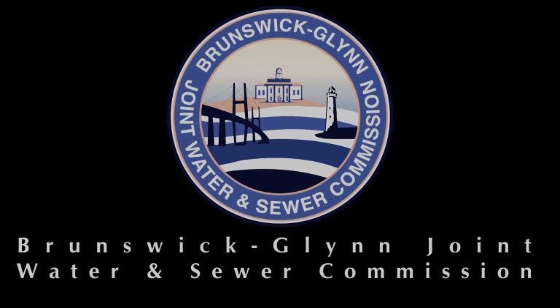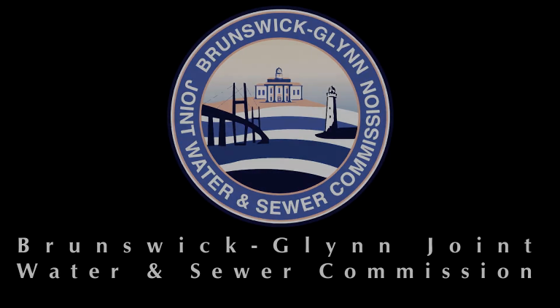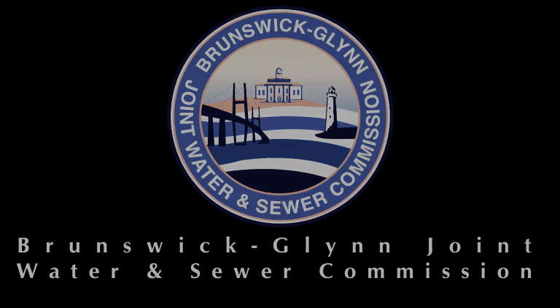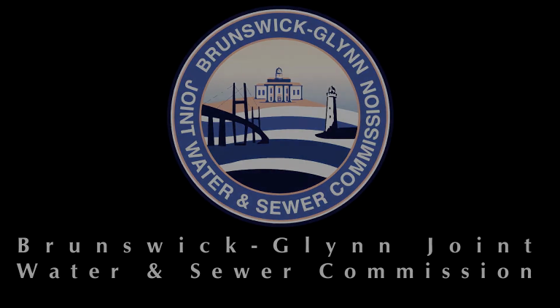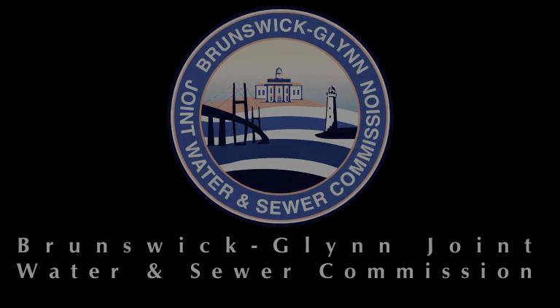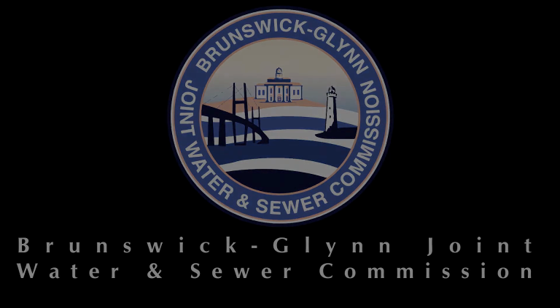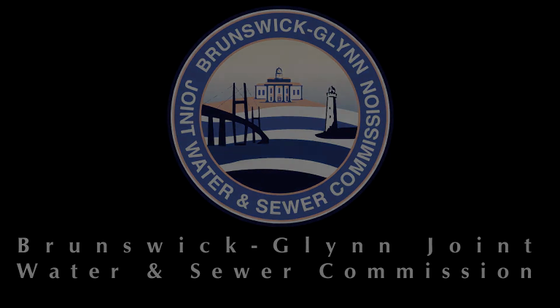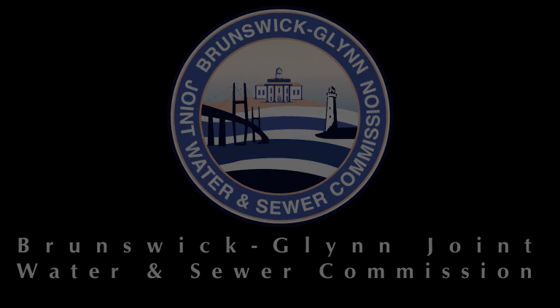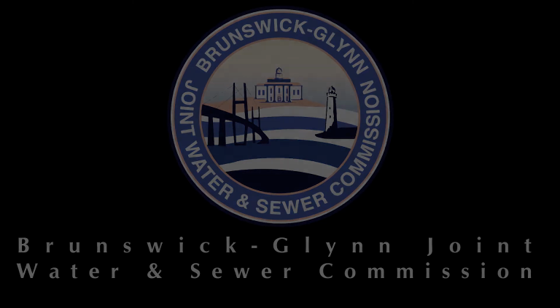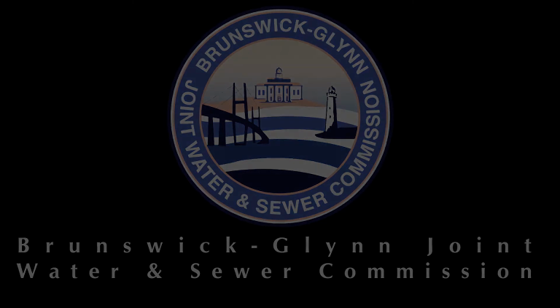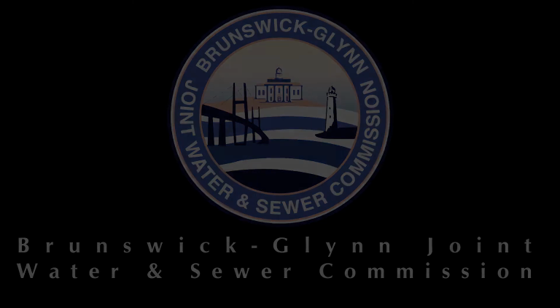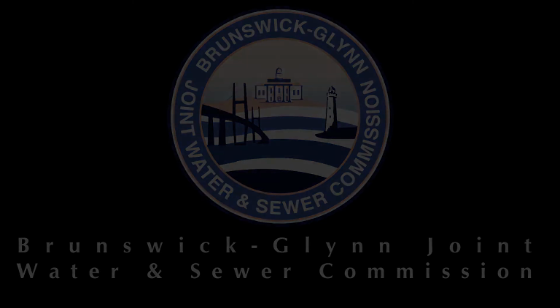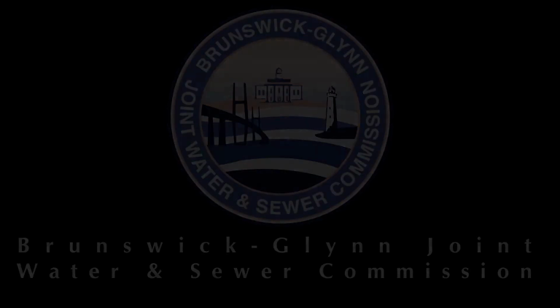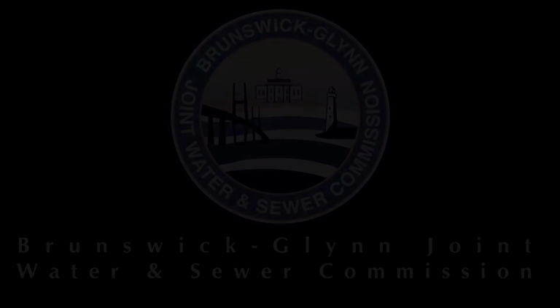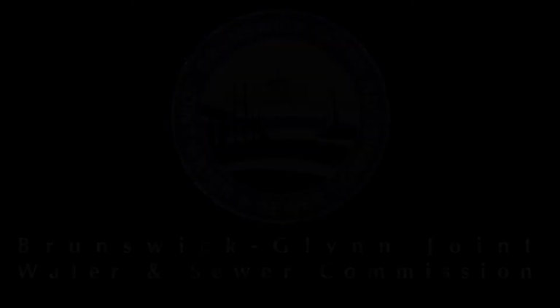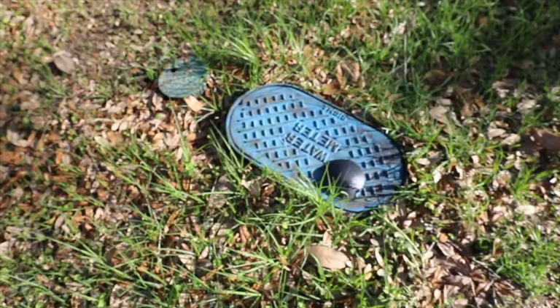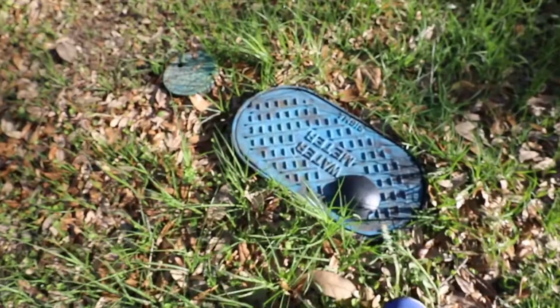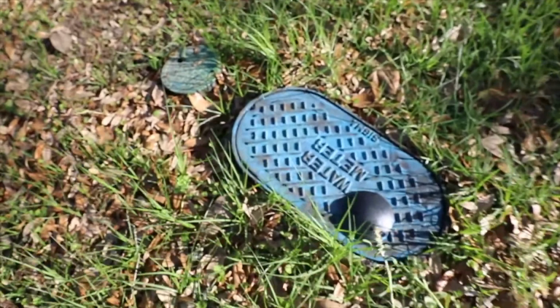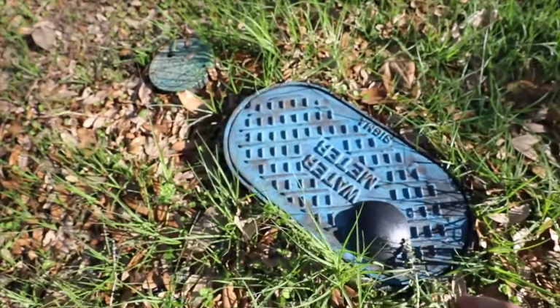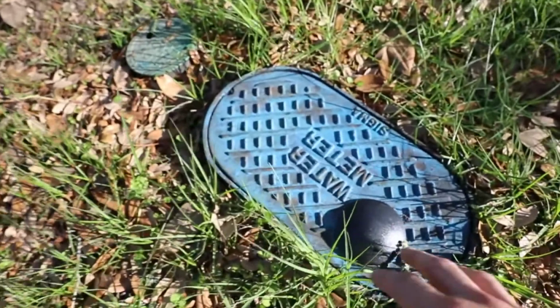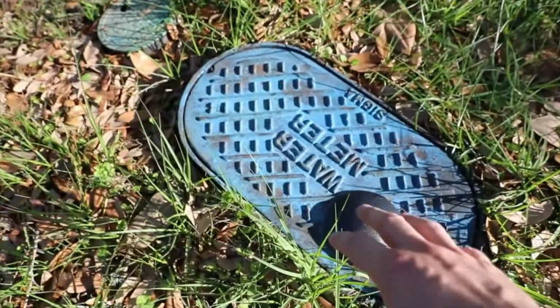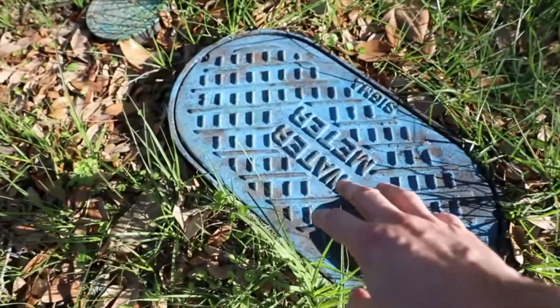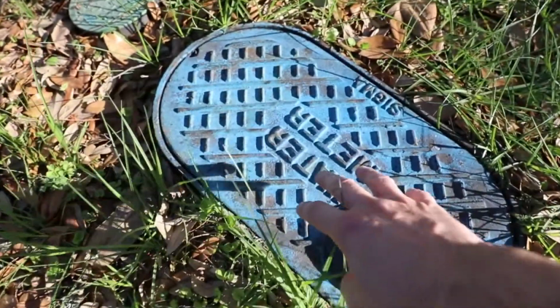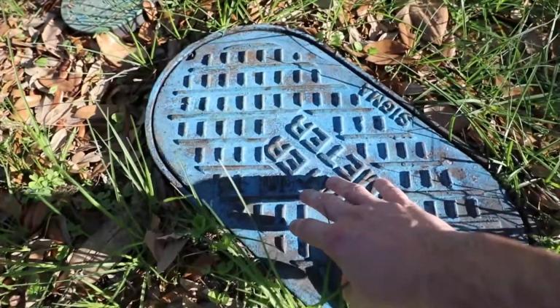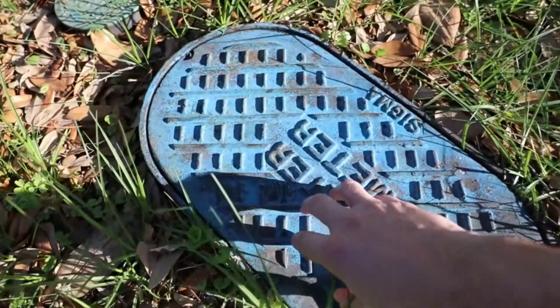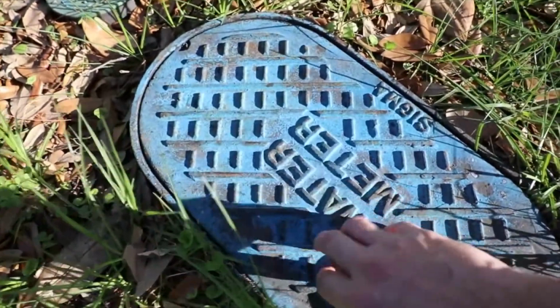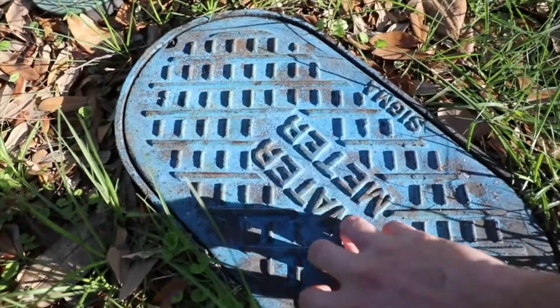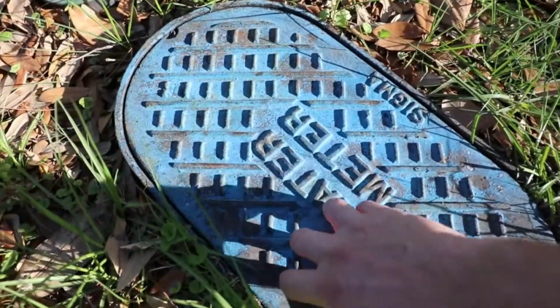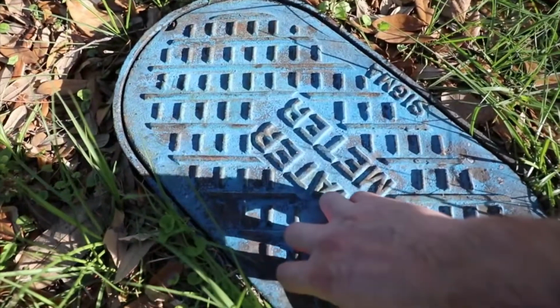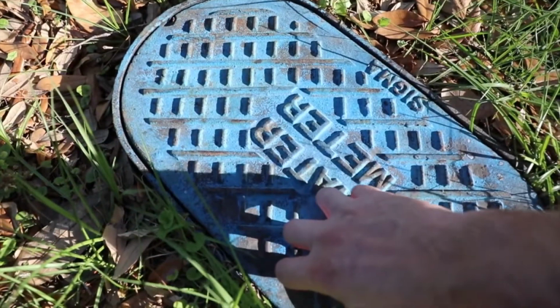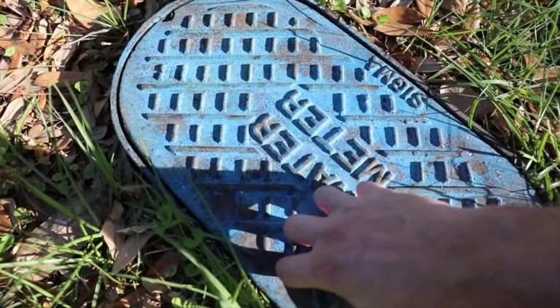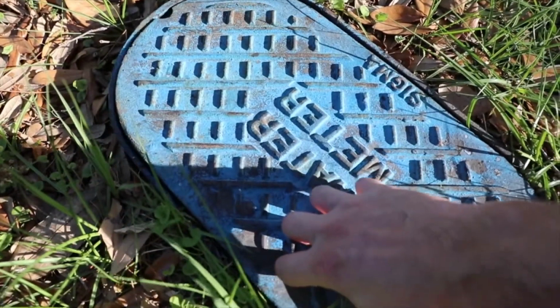Hi, I'm Jay Sellers with the Brunswick Glen Joint Water and Sewer Commission. I want to spend the next two minutes talking to you about how to read your water meter.